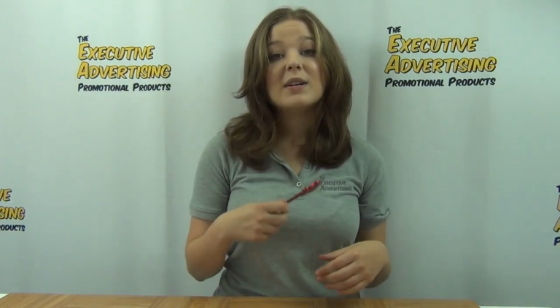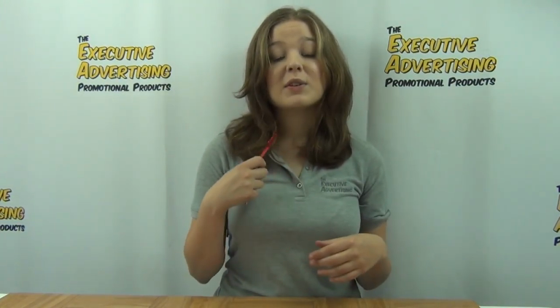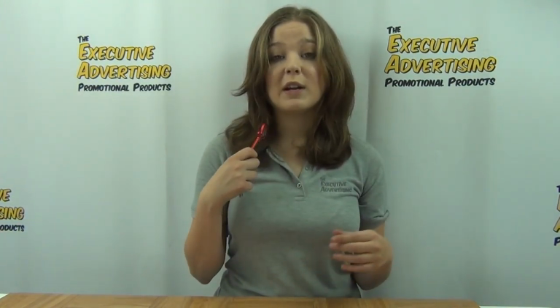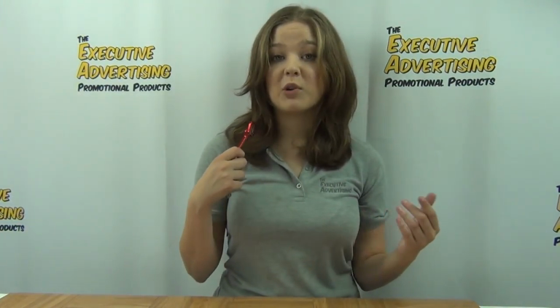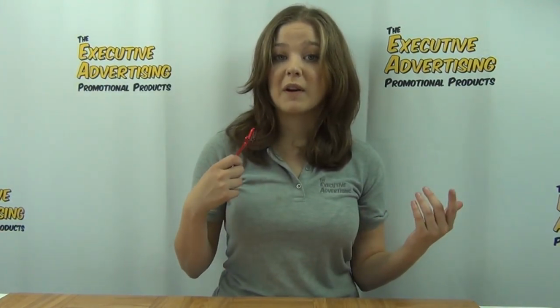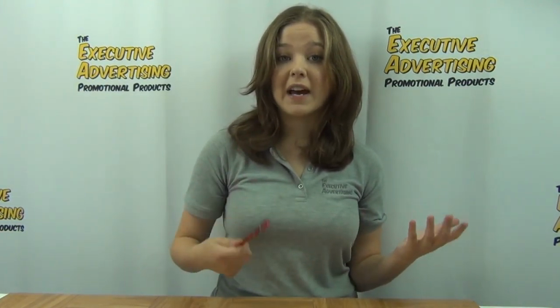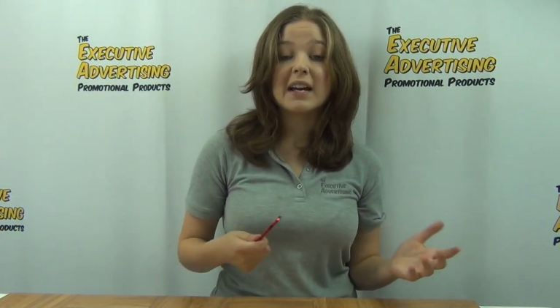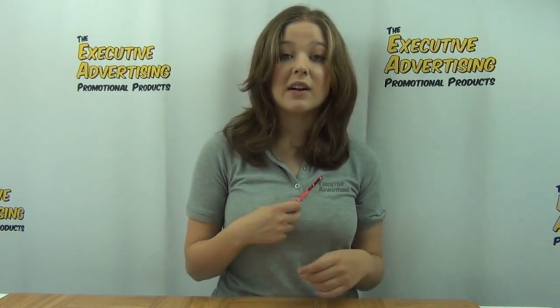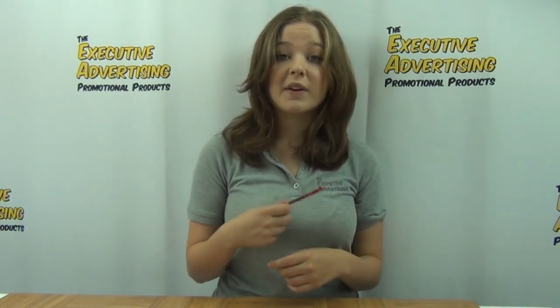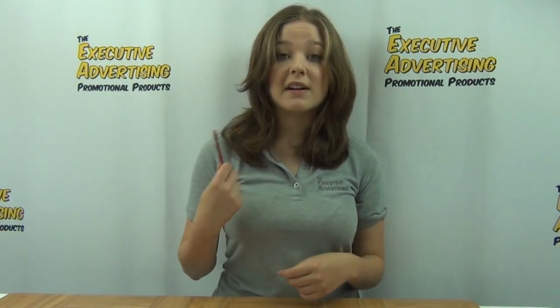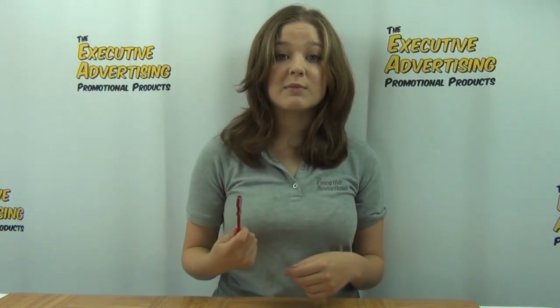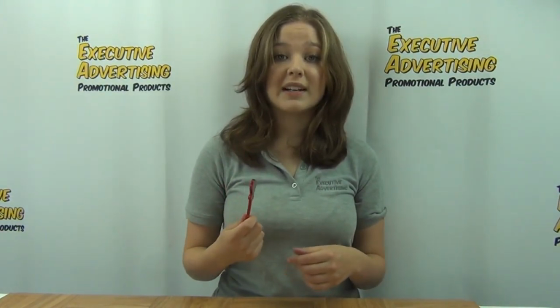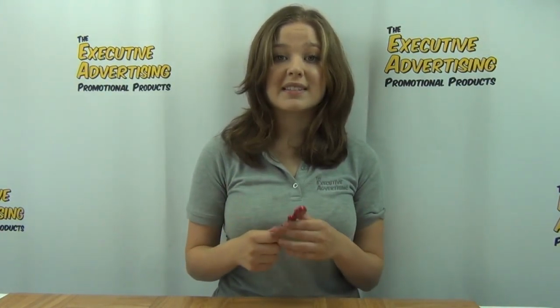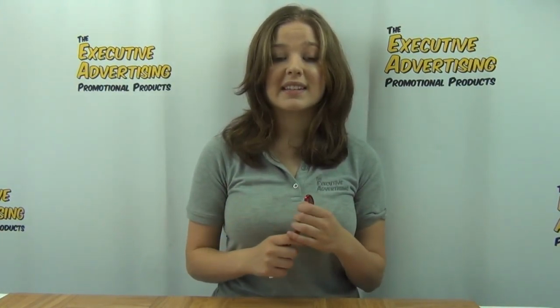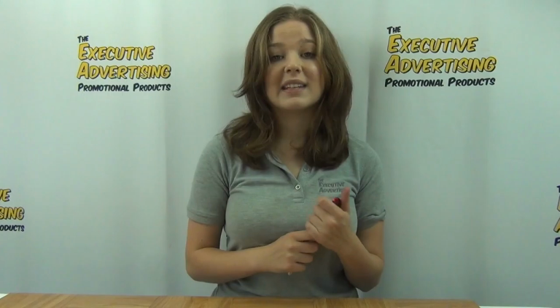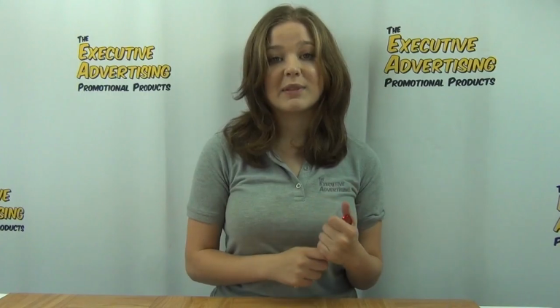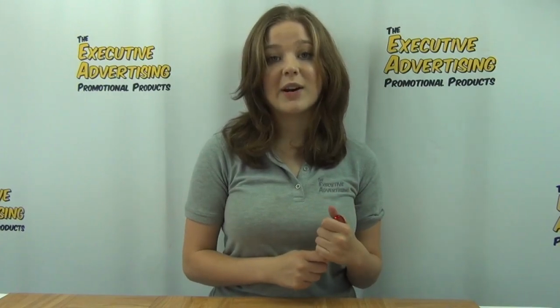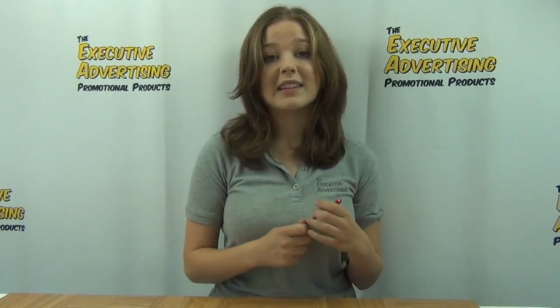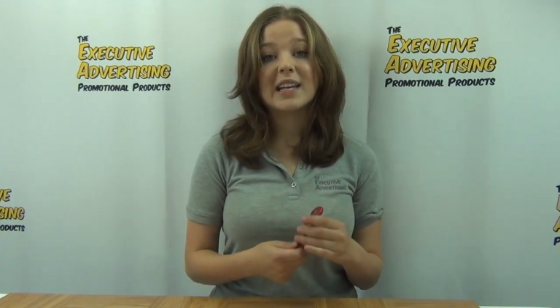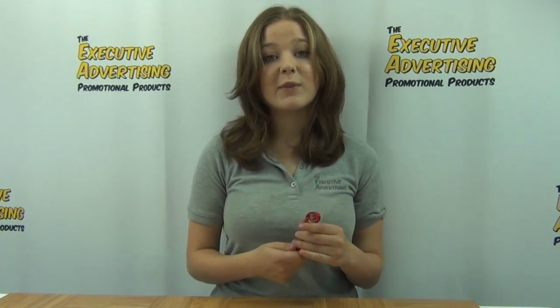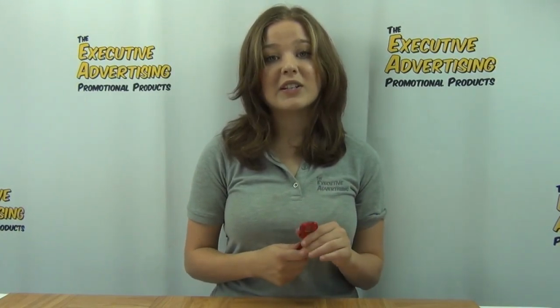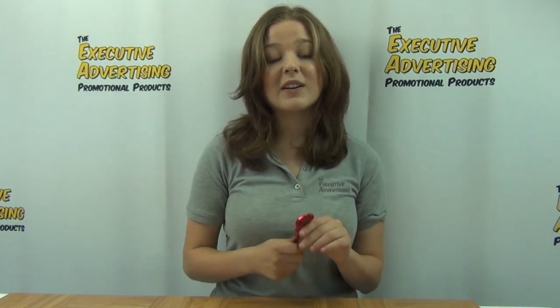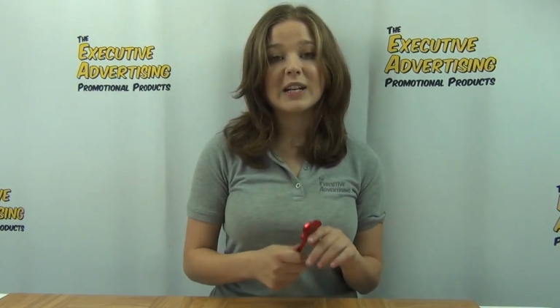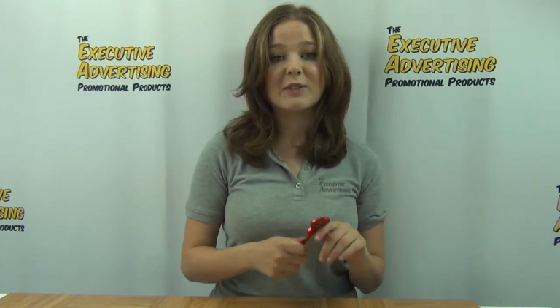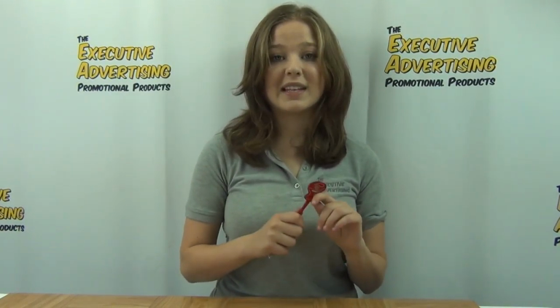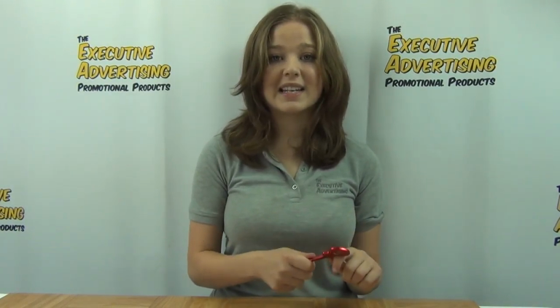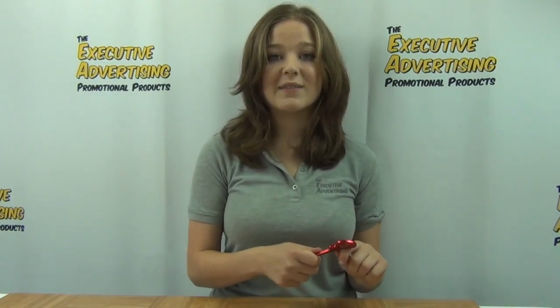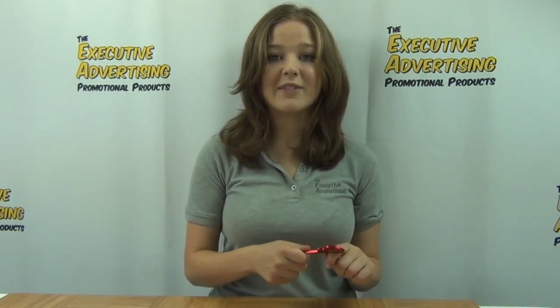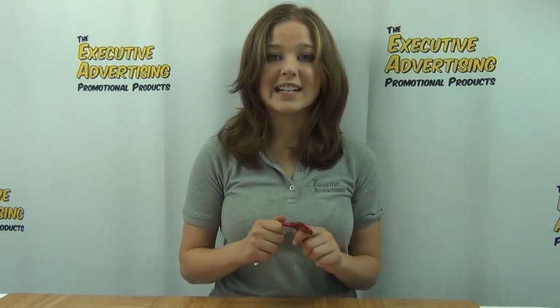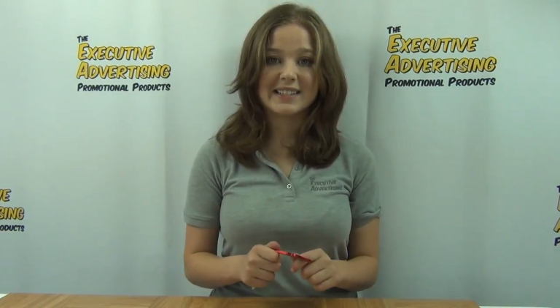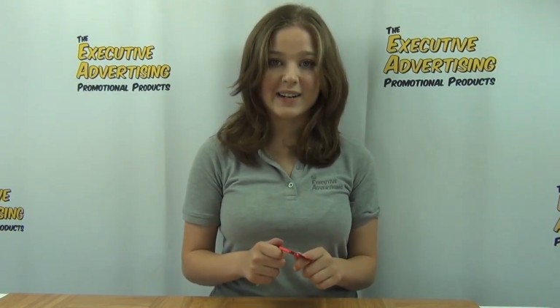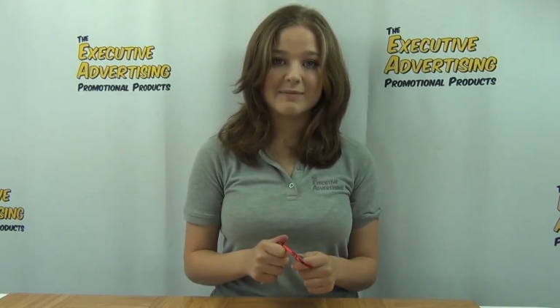To find out more about that and our other awesome products, click the link below. Thank you for watching our video from TheExecutiveAdvertising.com.